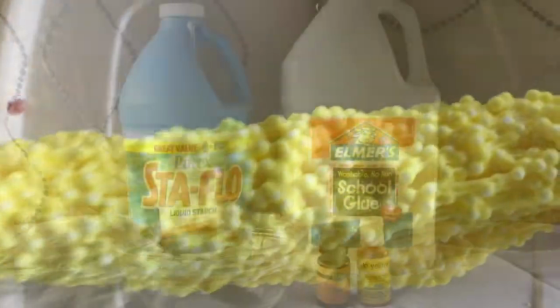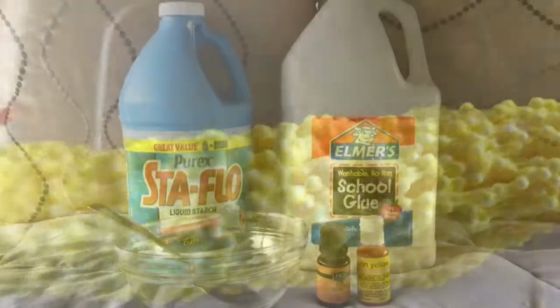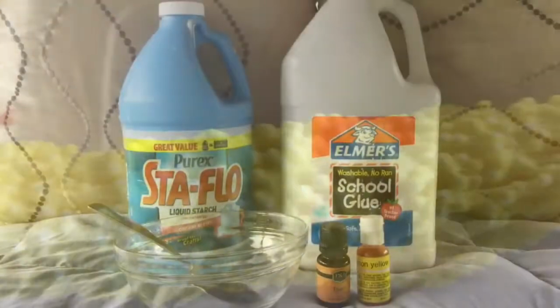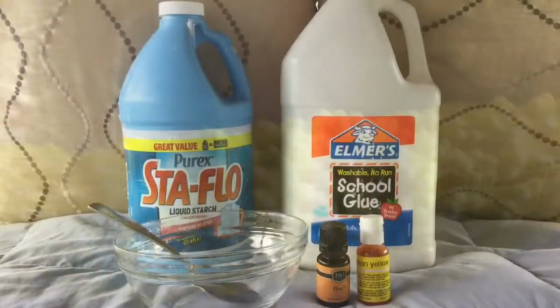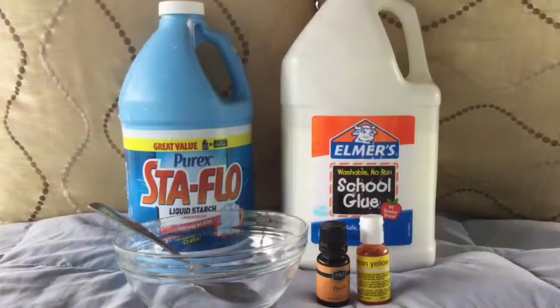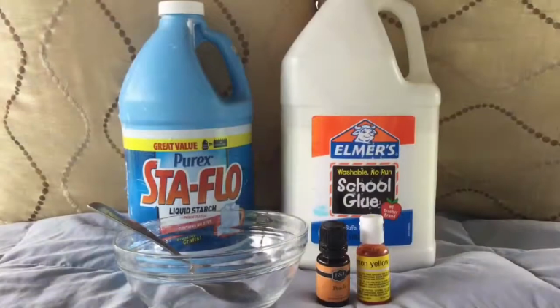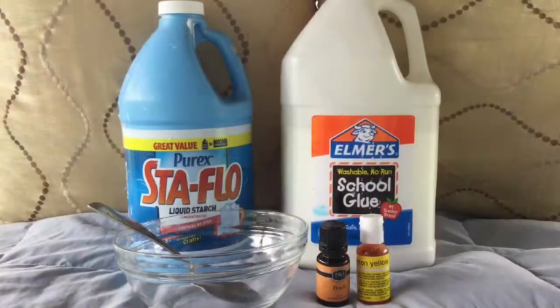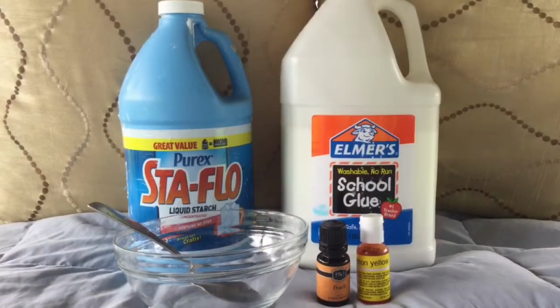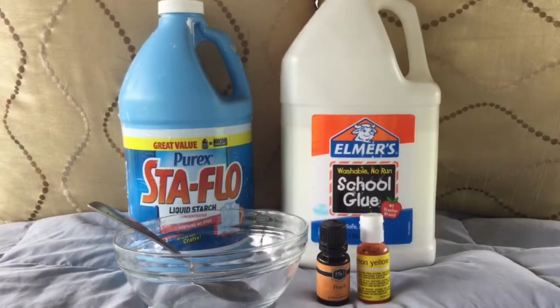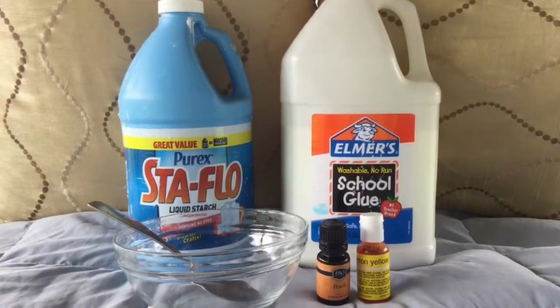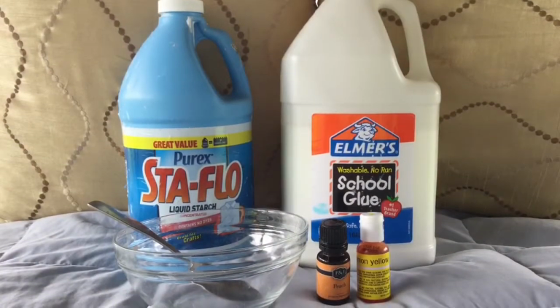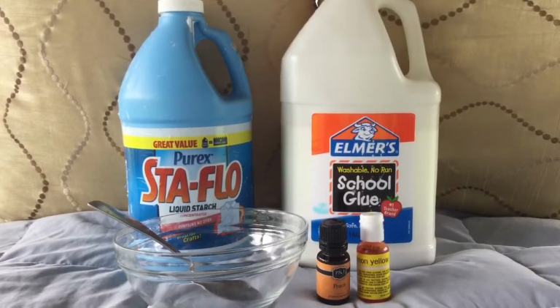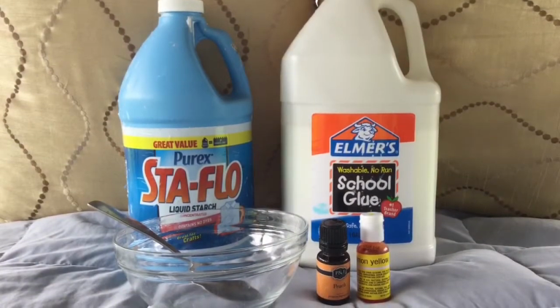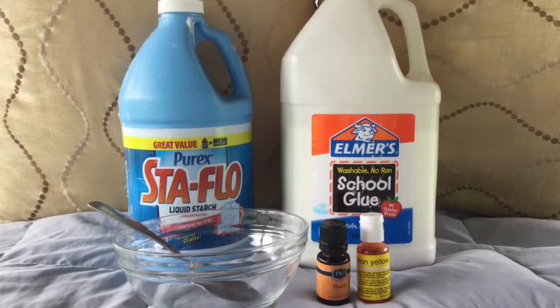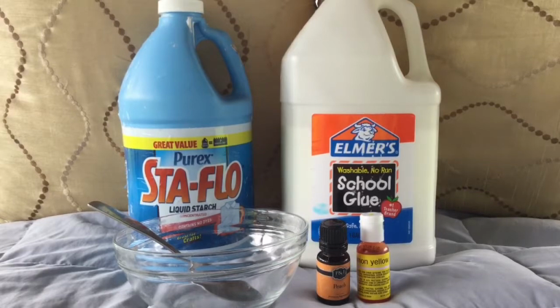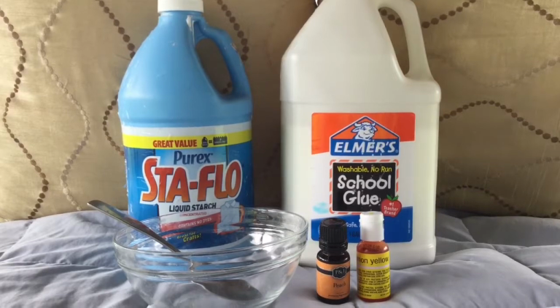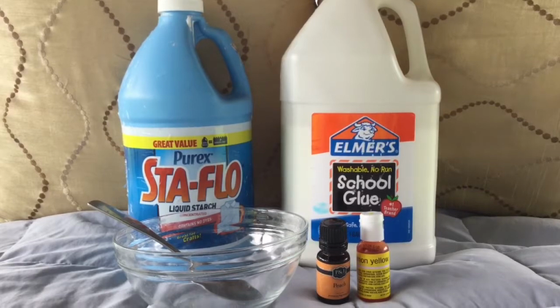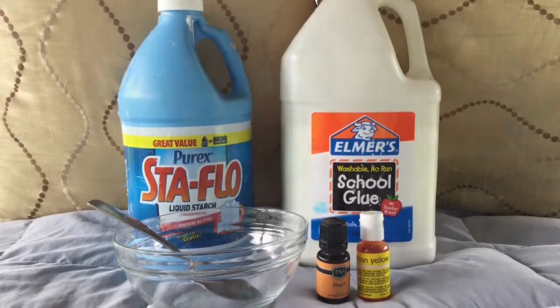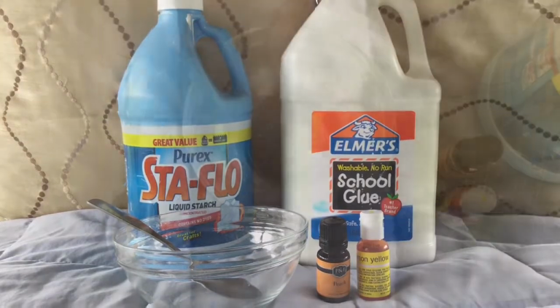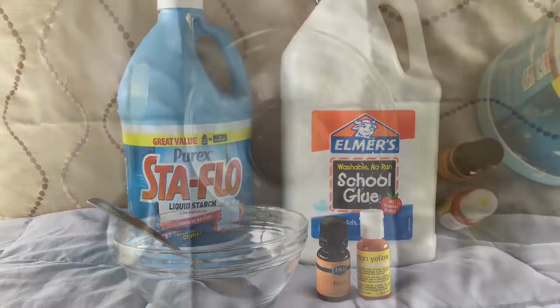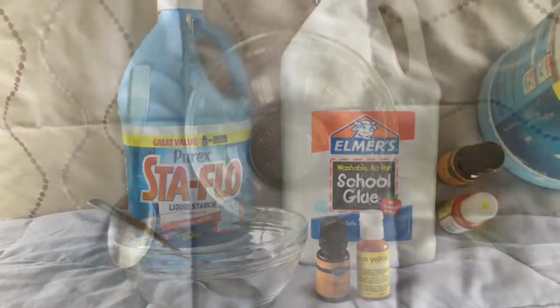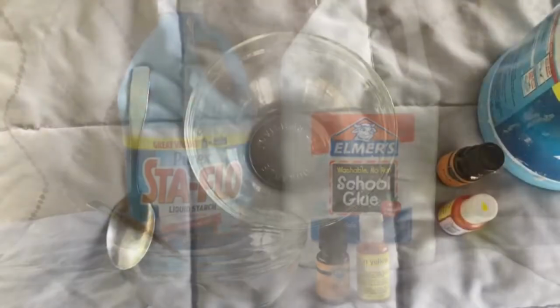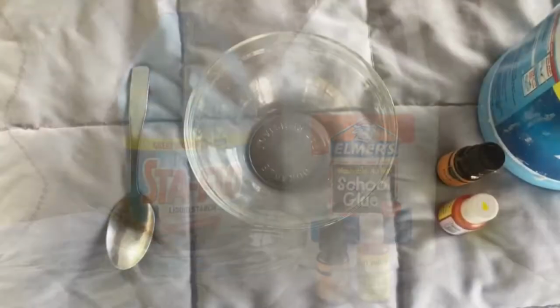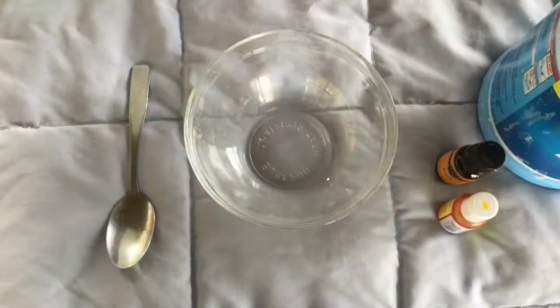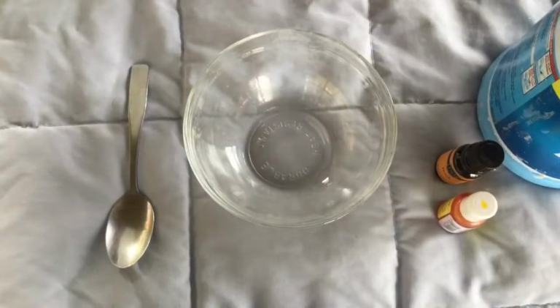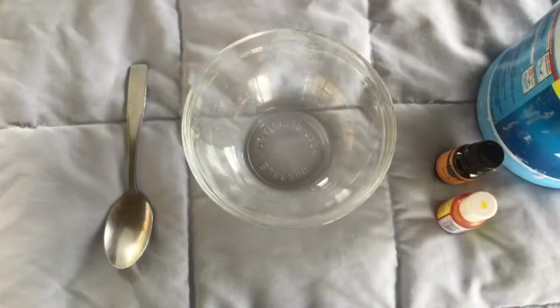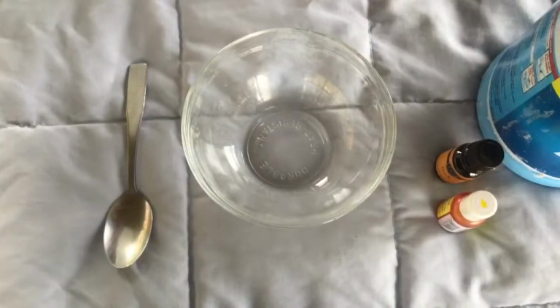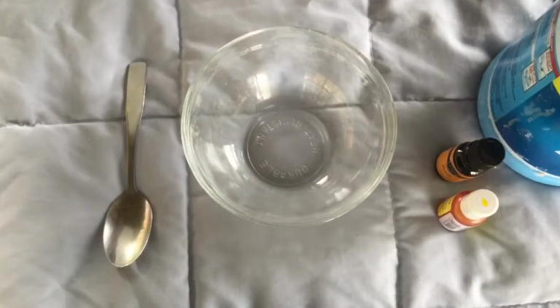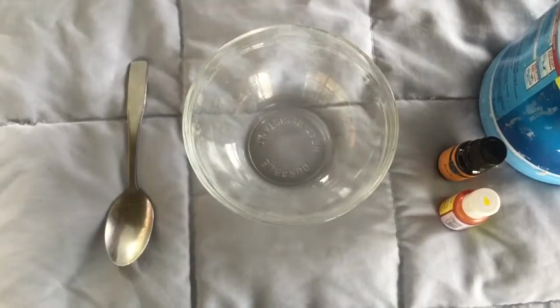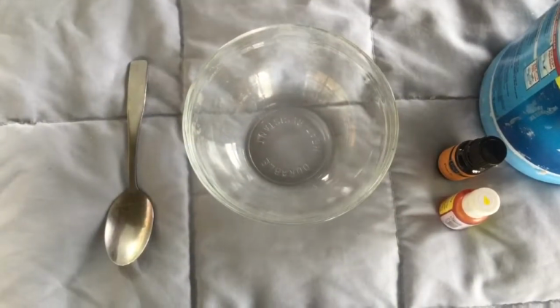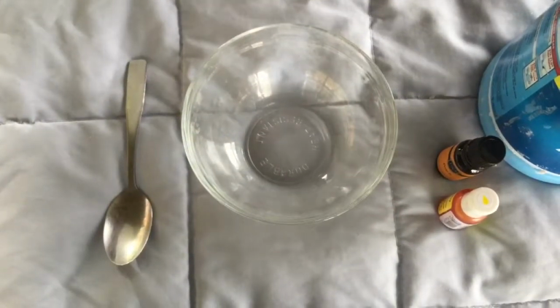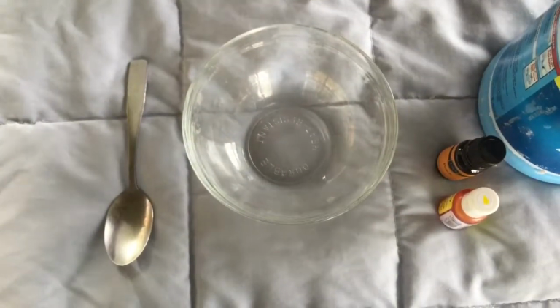Hey guys, these are the ingredients you're going to be needing to make our slime. The first thing you need to add to the bowl is some glue.